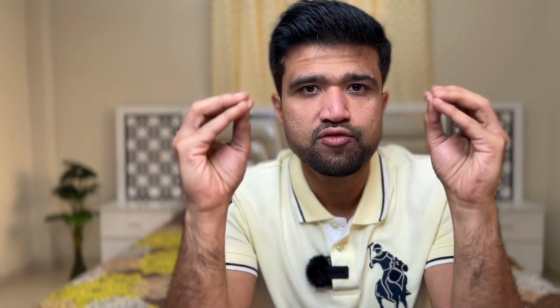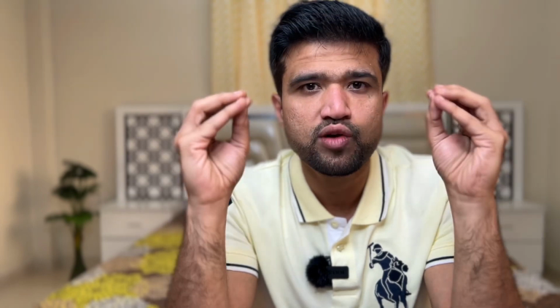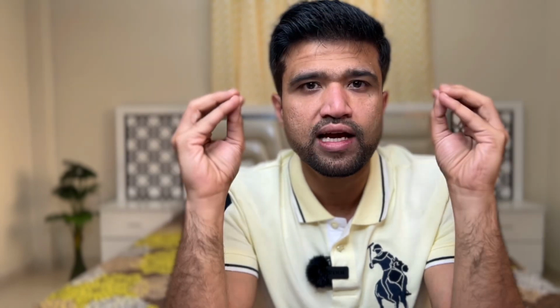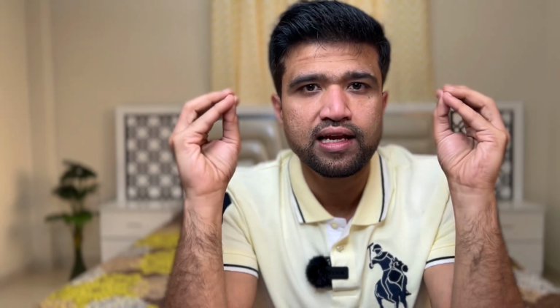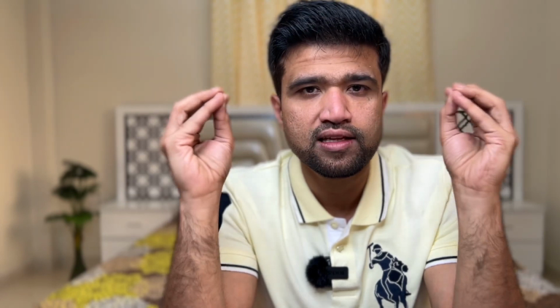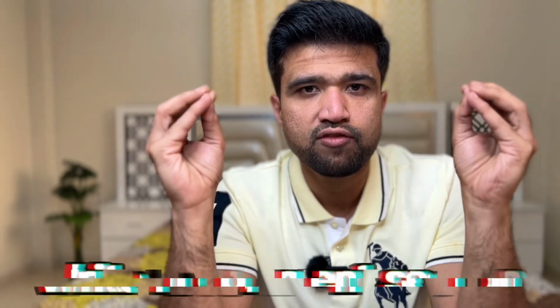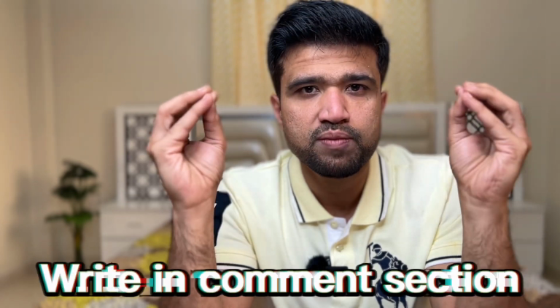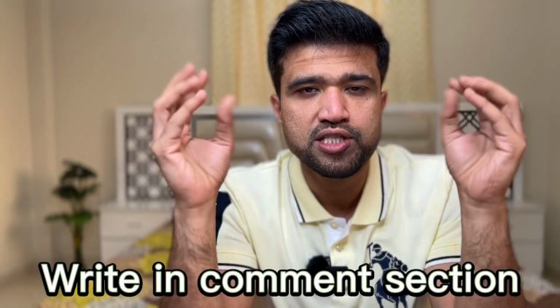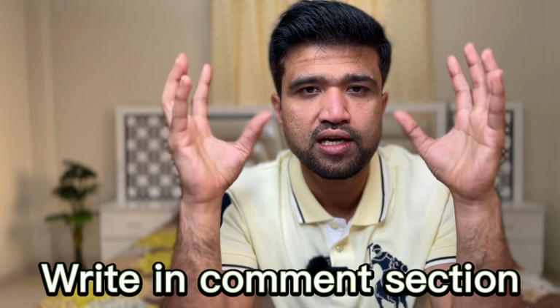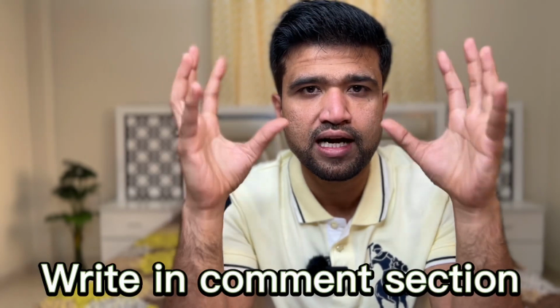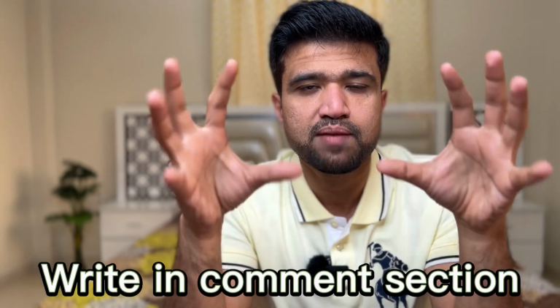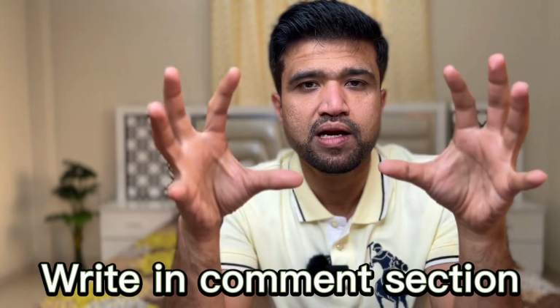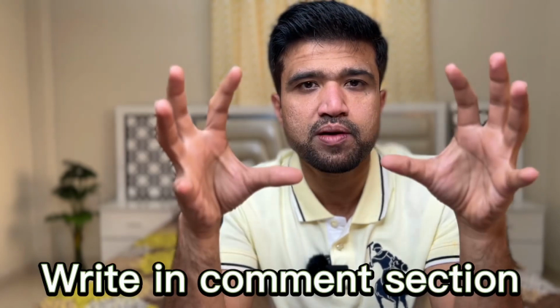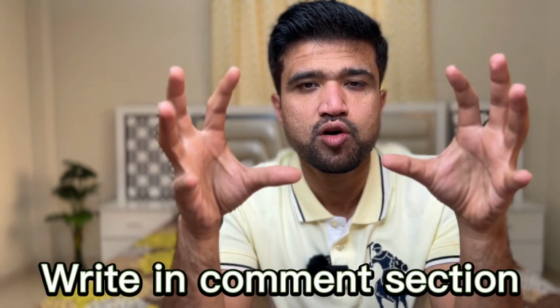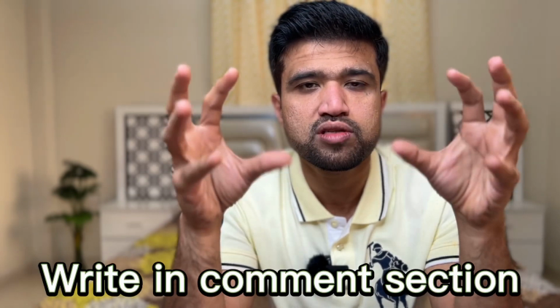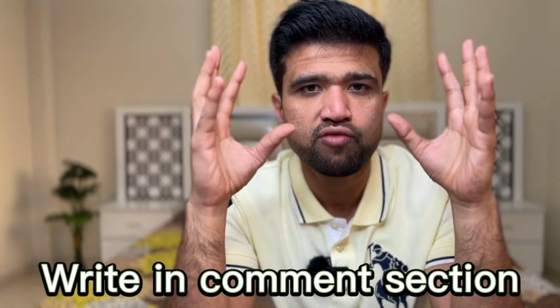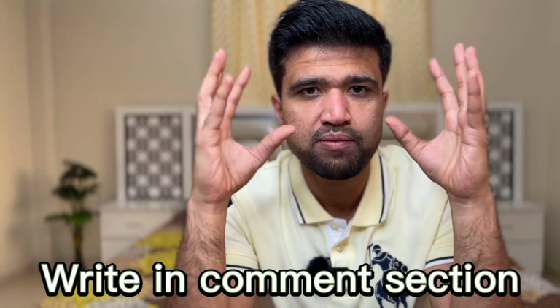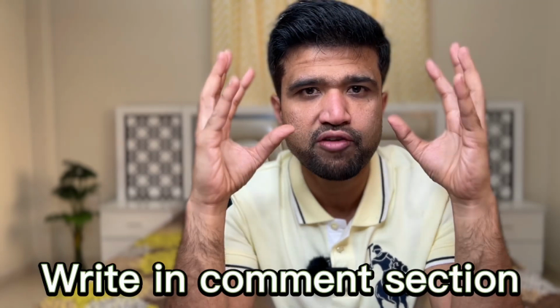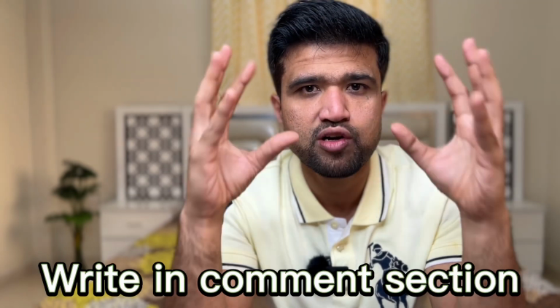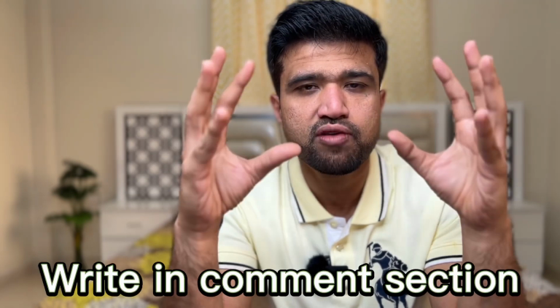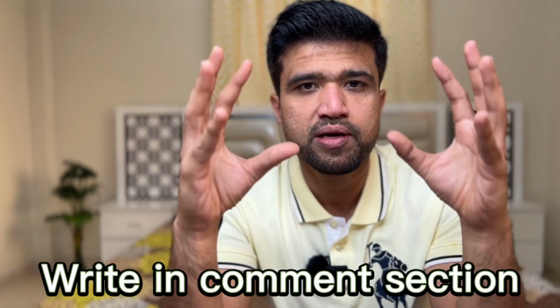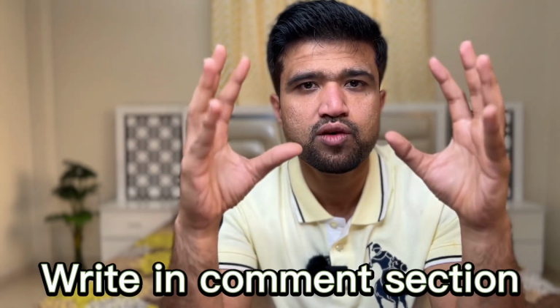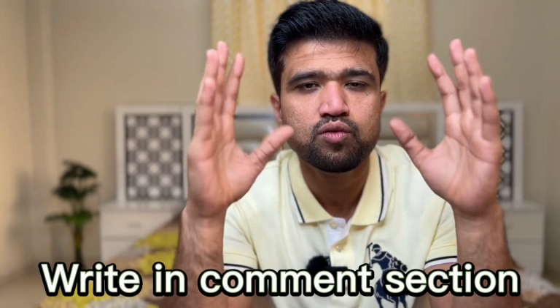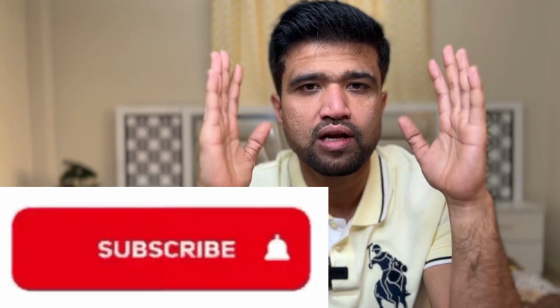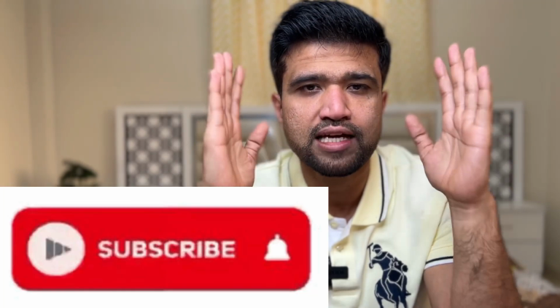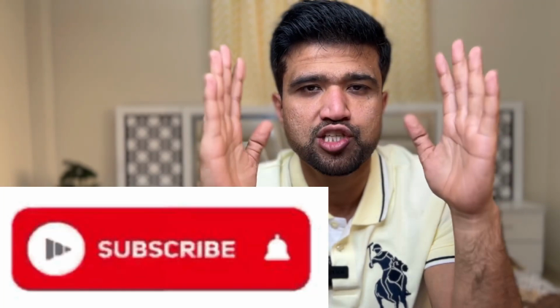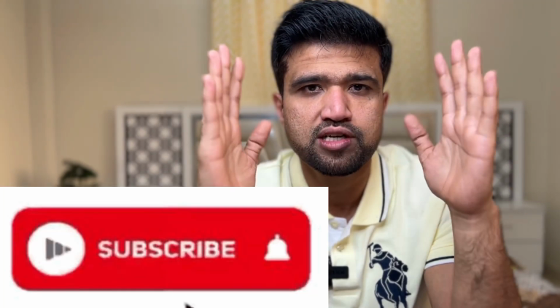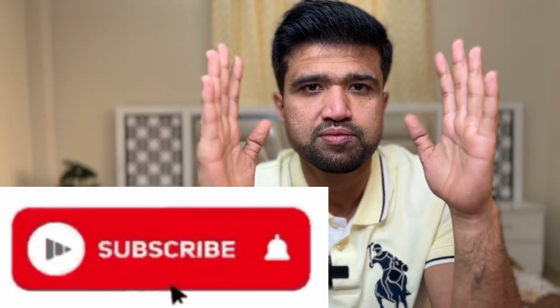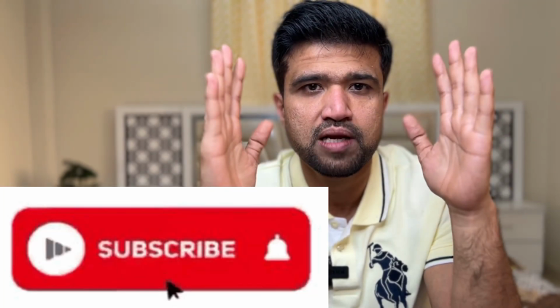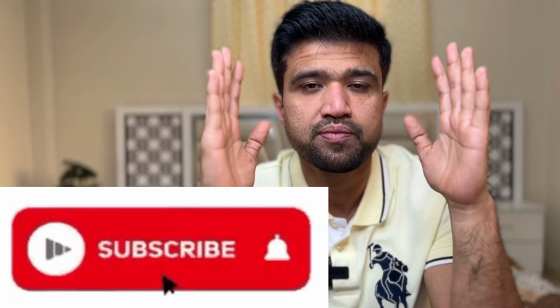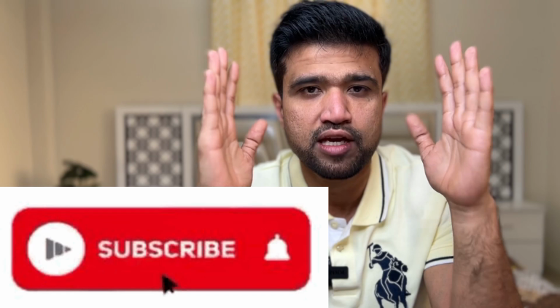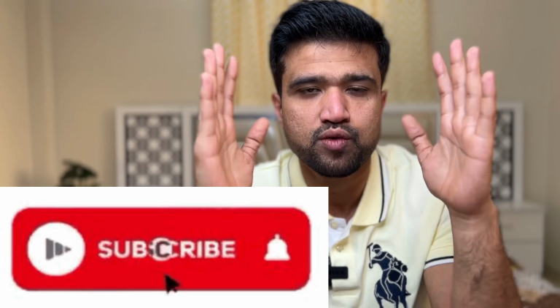If you need any other information, write in the comment box. If you find this video informative, please like, share, and subscribe. Thank you.